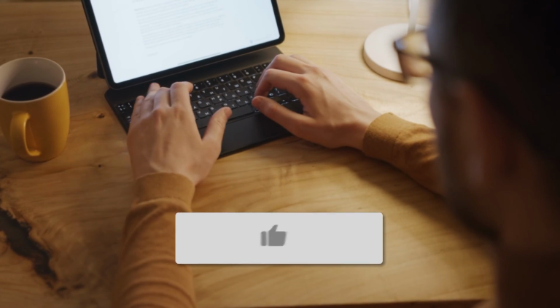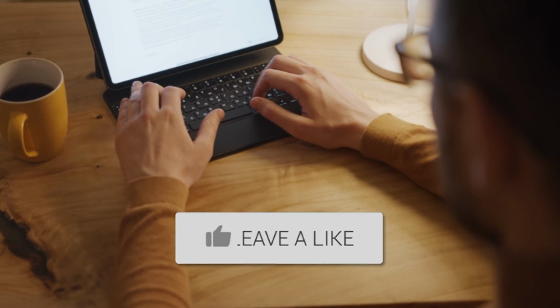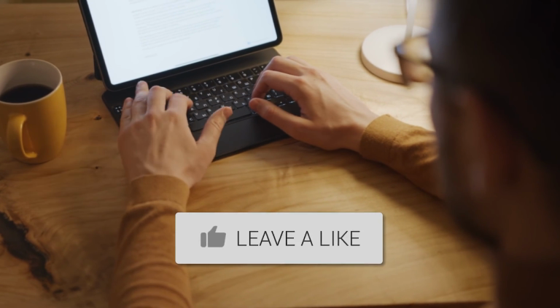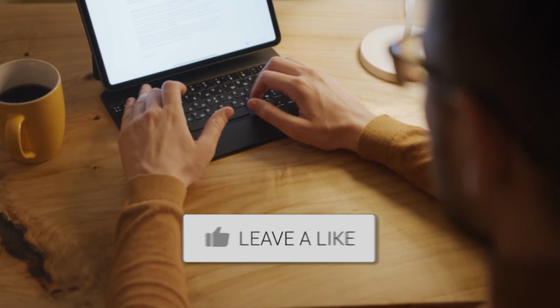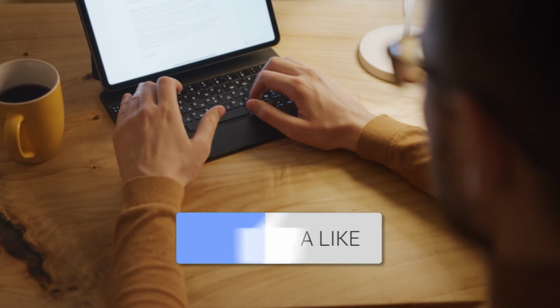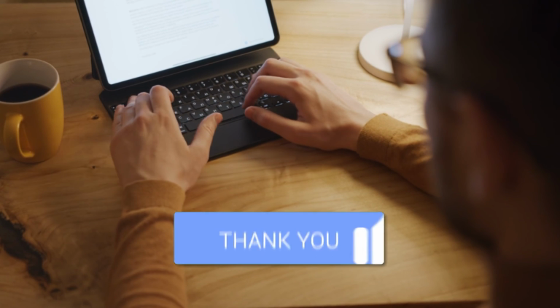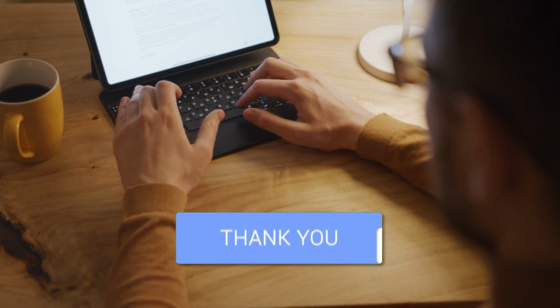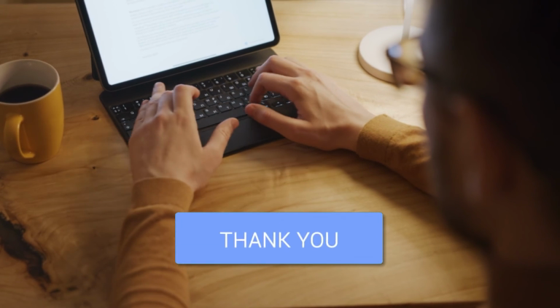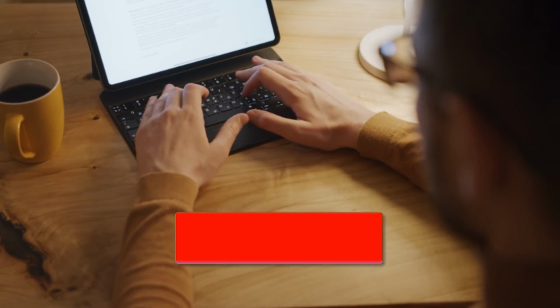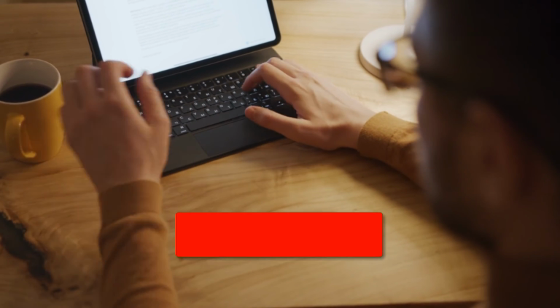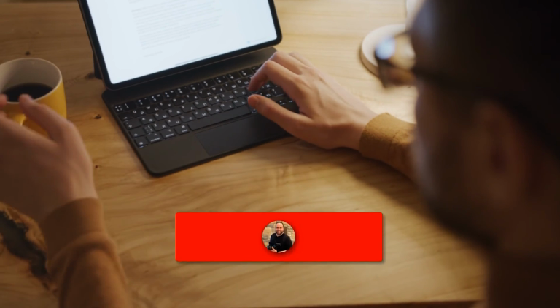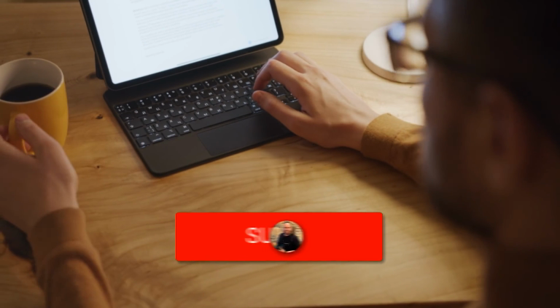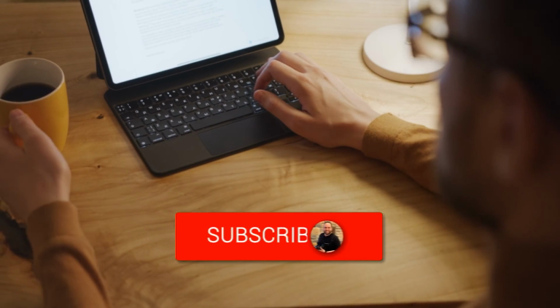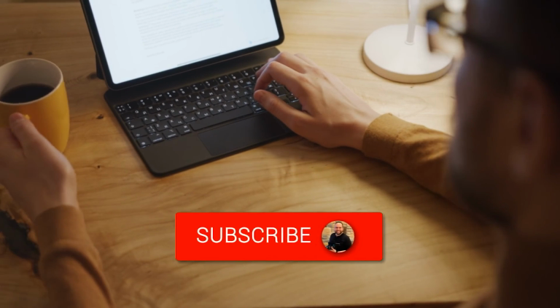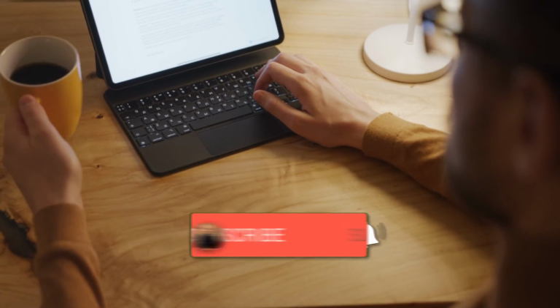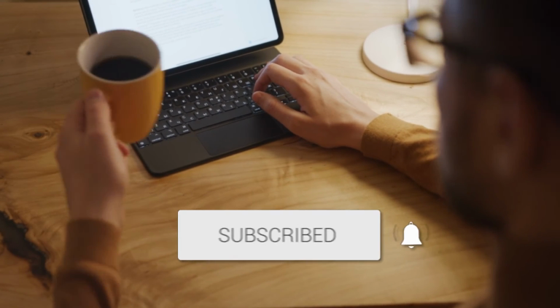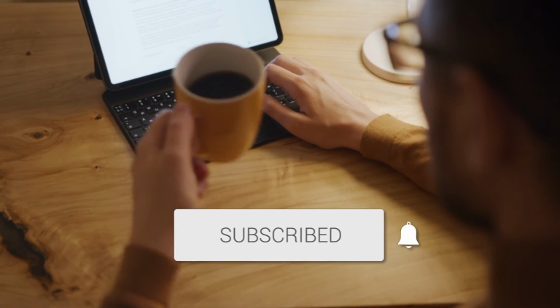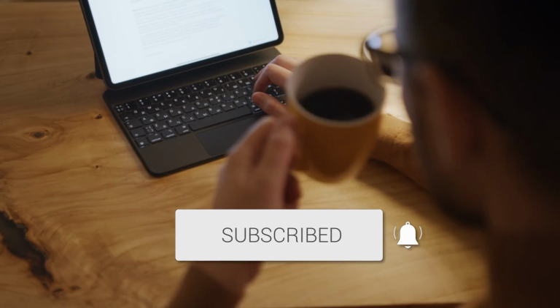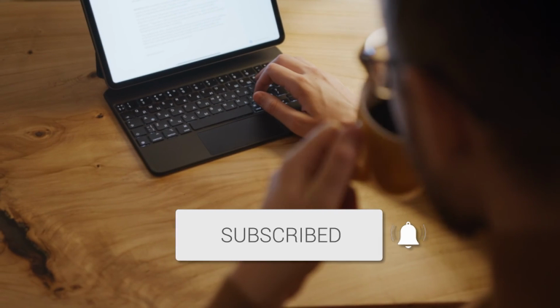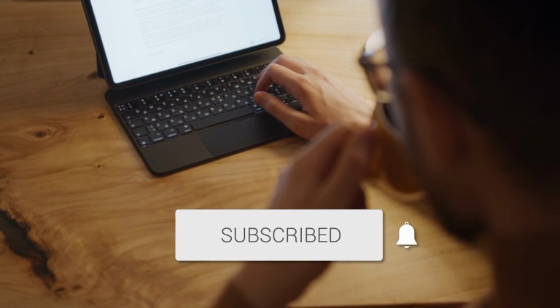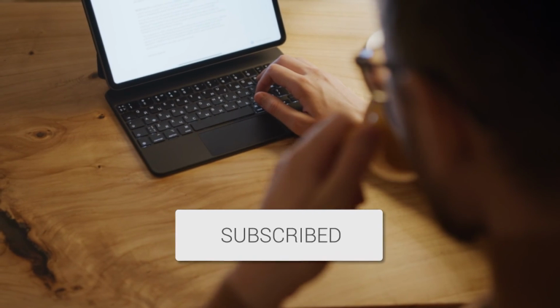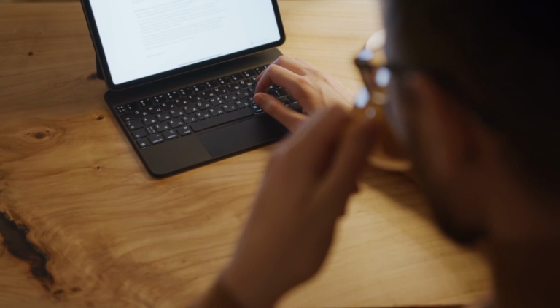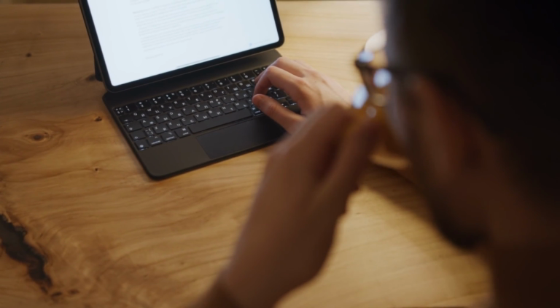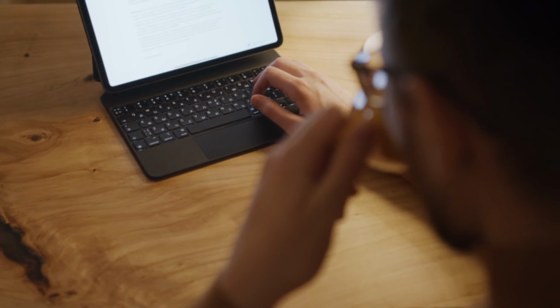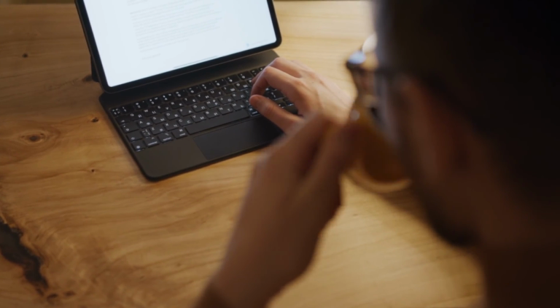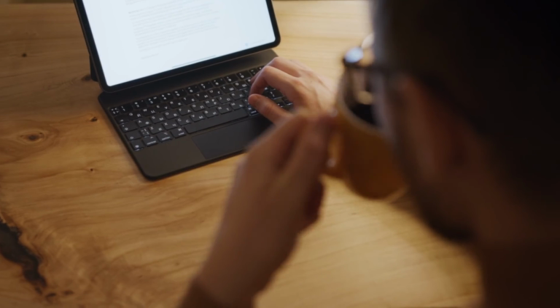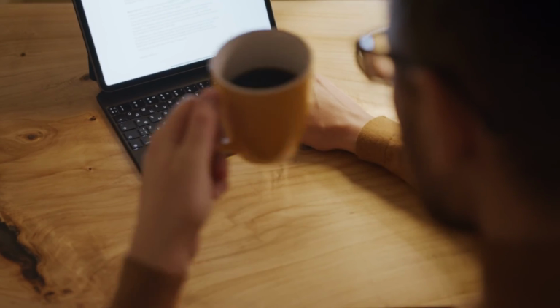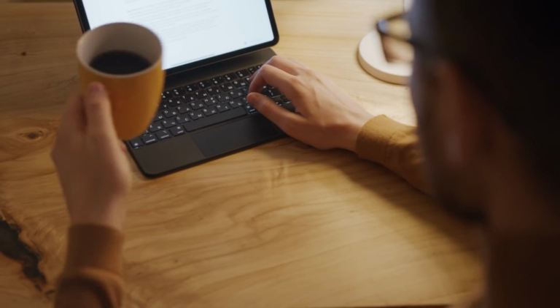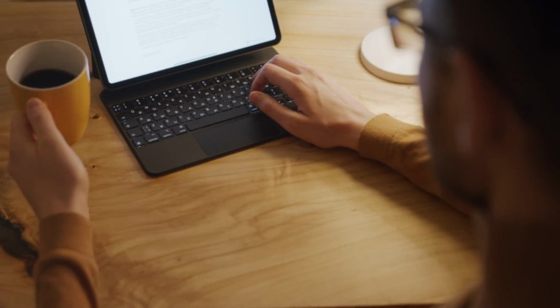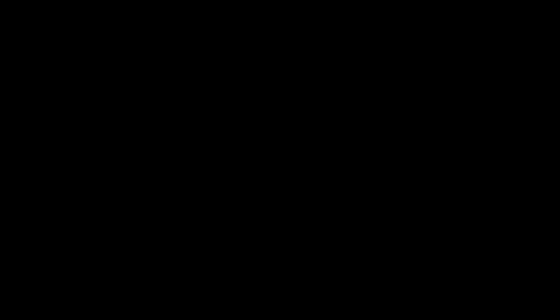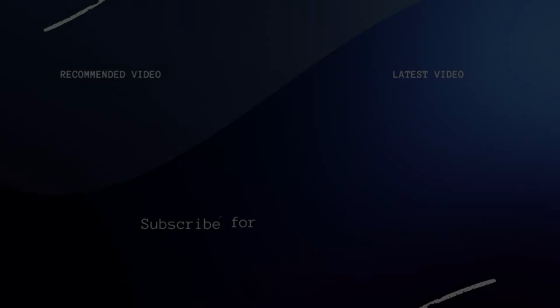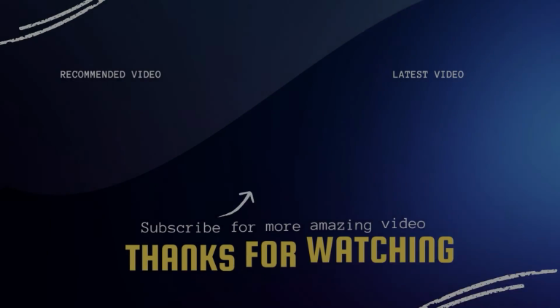Hopefully this video was helpful for you — if it was, go ahead and throw a thumbs up on it and subscribe to my channel. I make tech videos all the time and I would love to have you back in the next one. Take care.